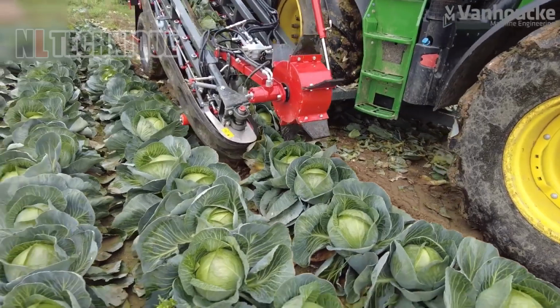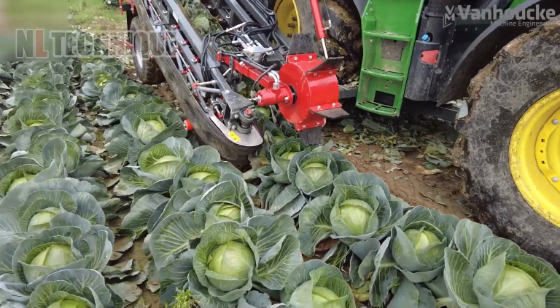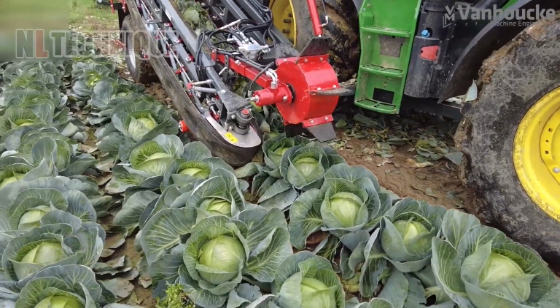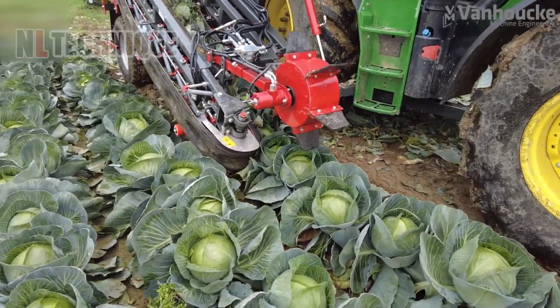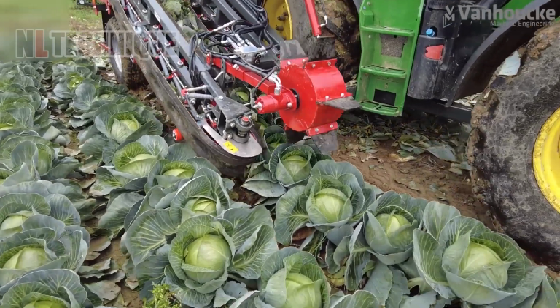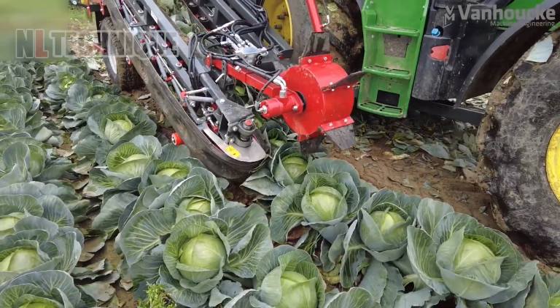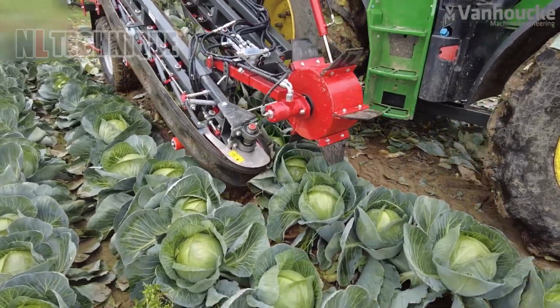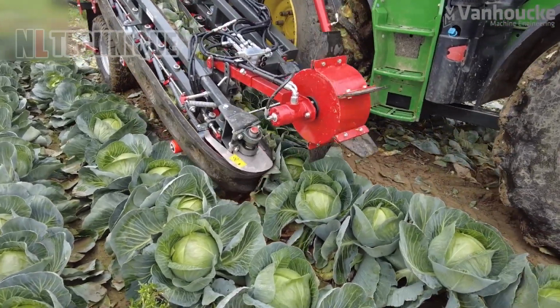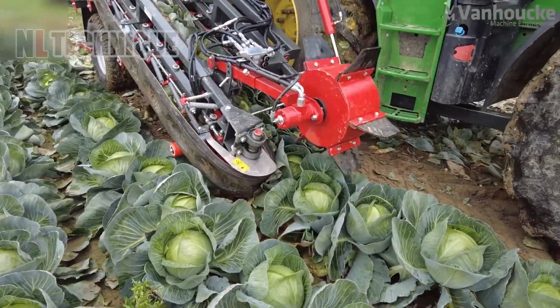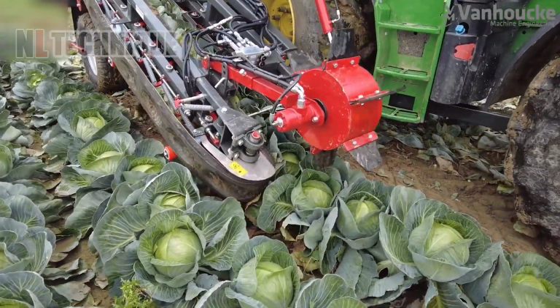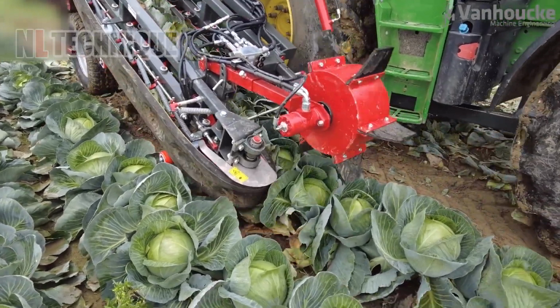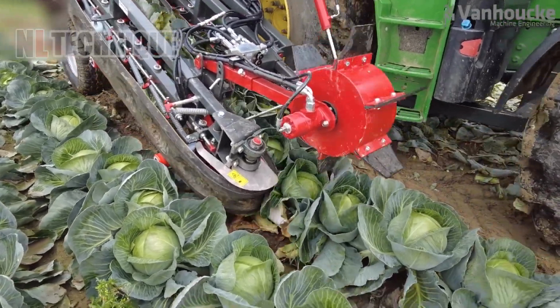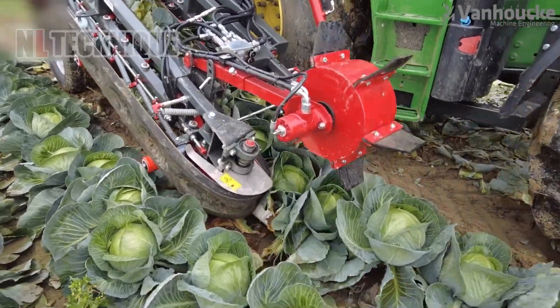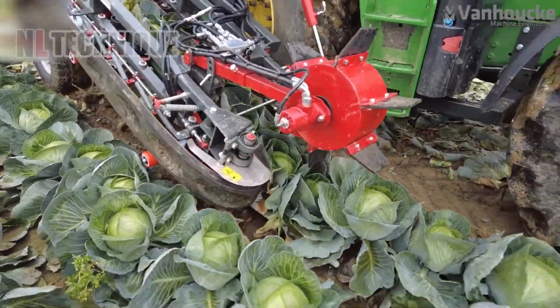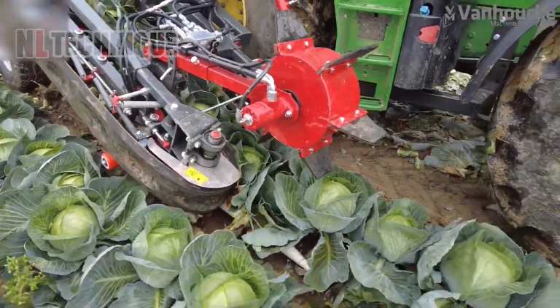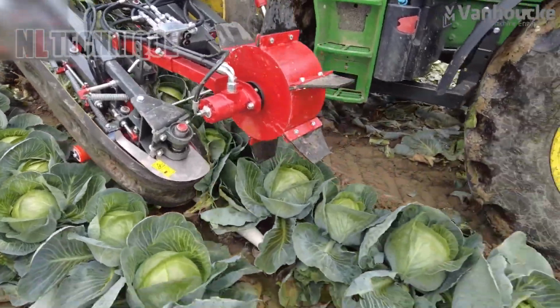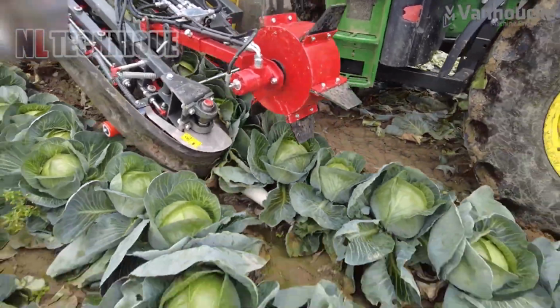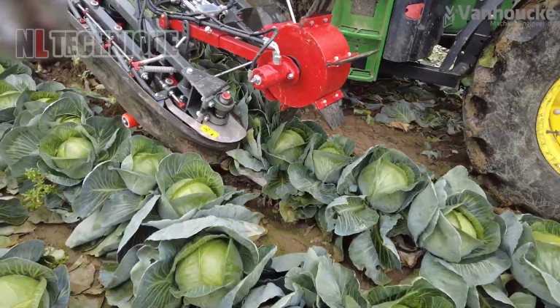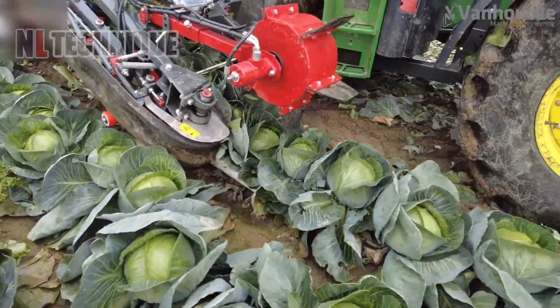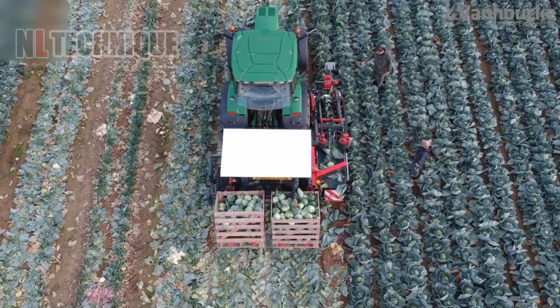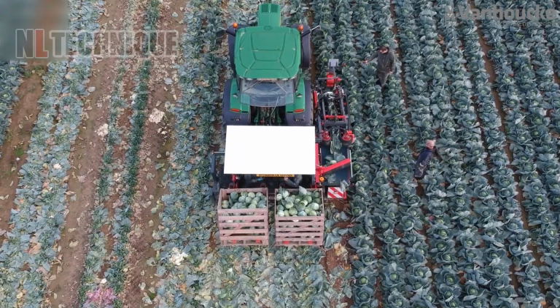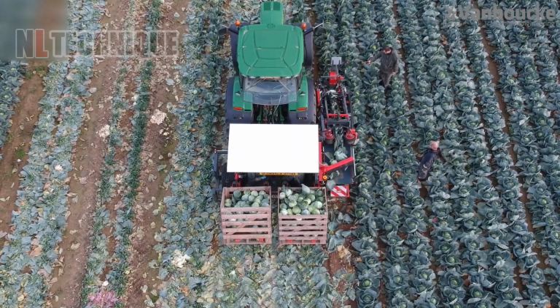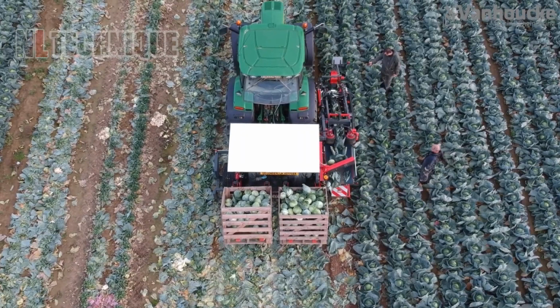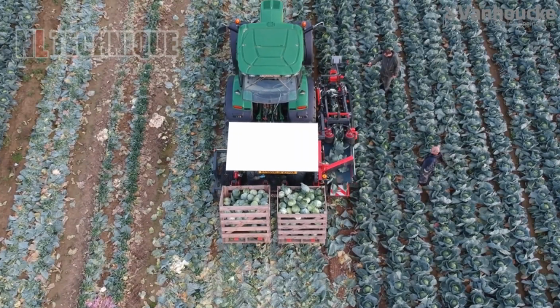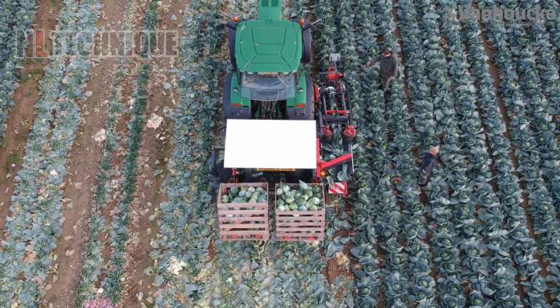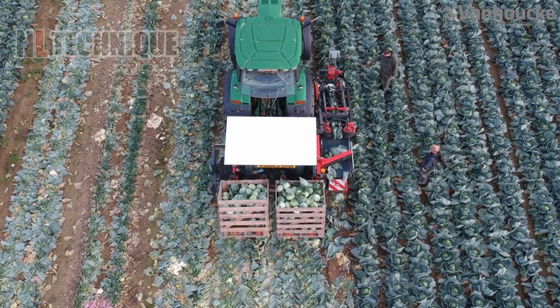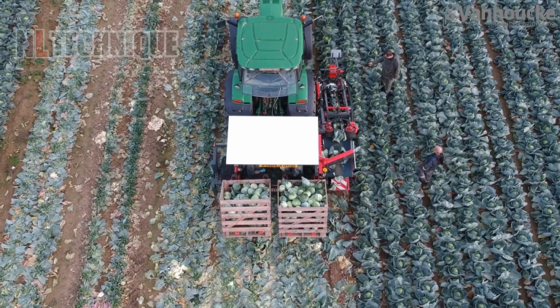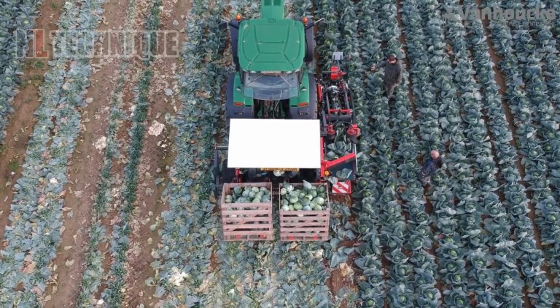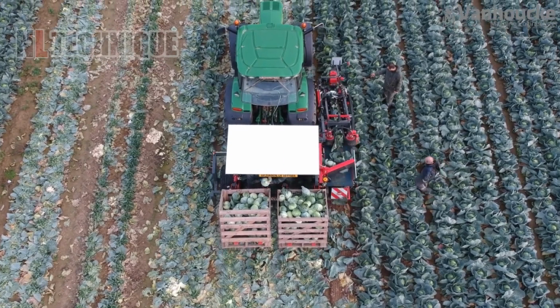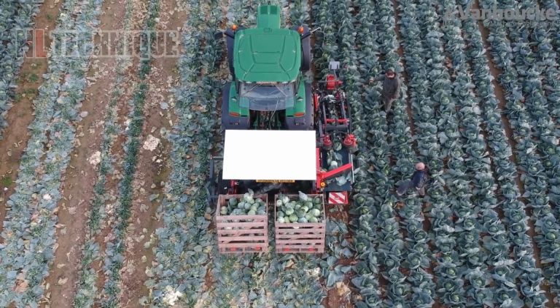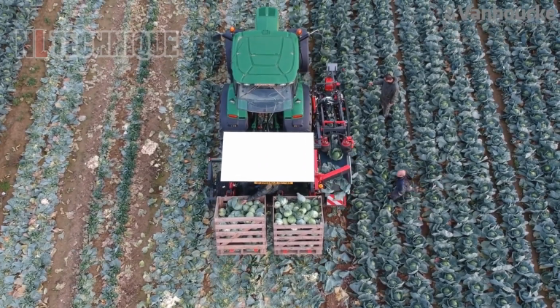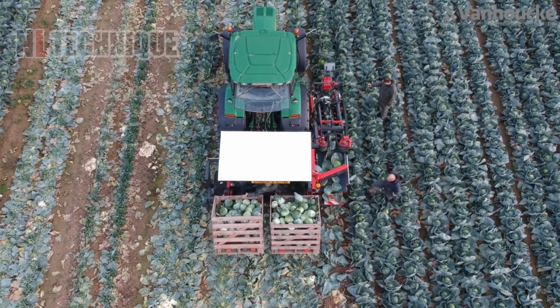These plump cabbages are cut off from the root and go to the basket by the conveyor. All of the unwanted leaves are removed as well.